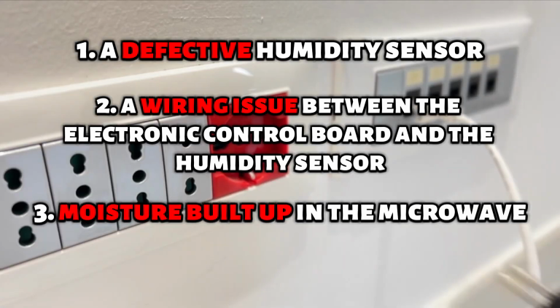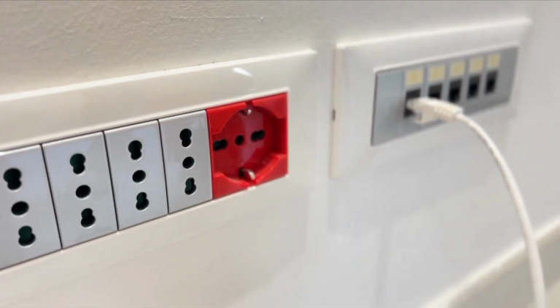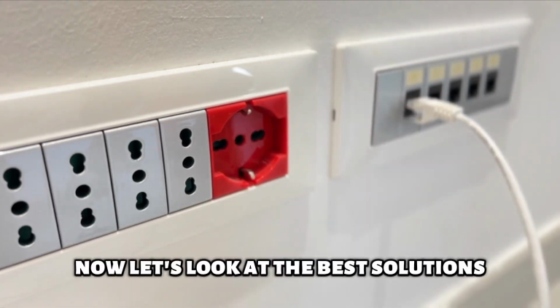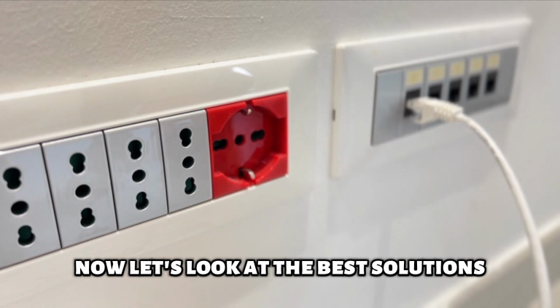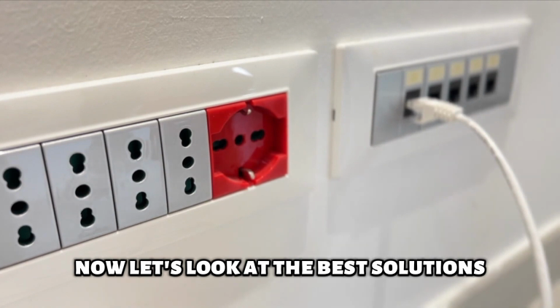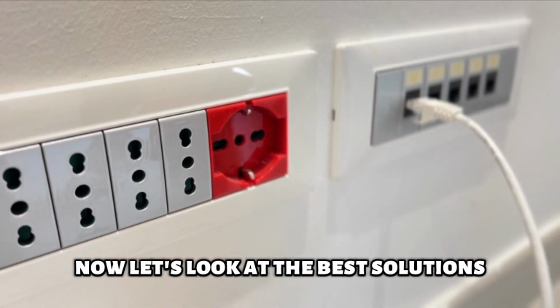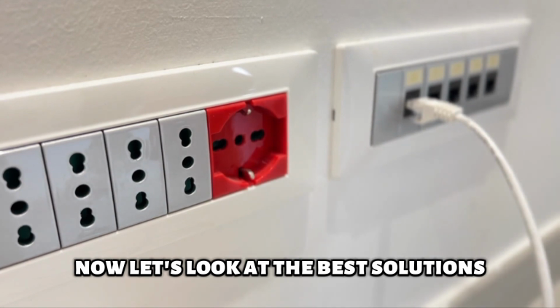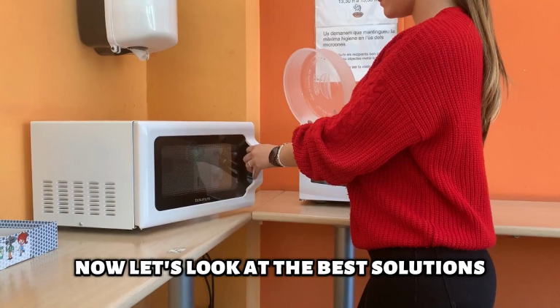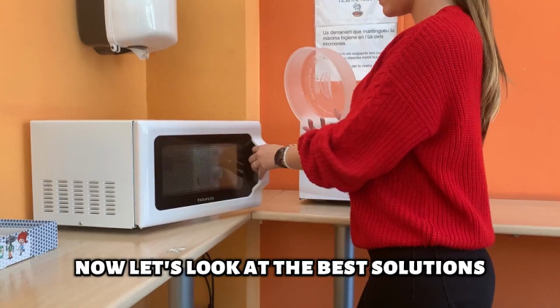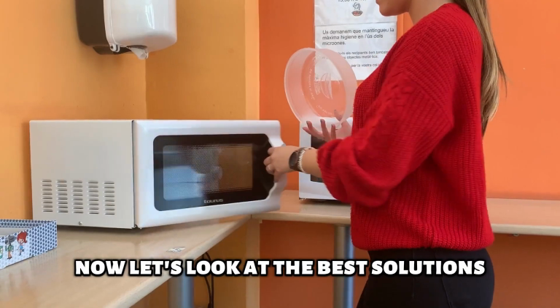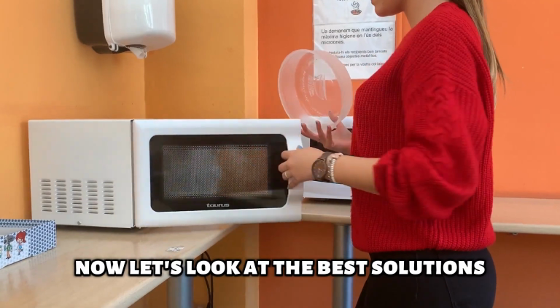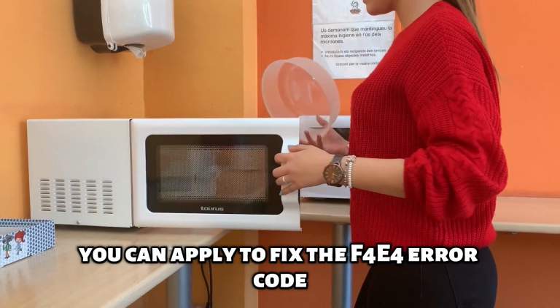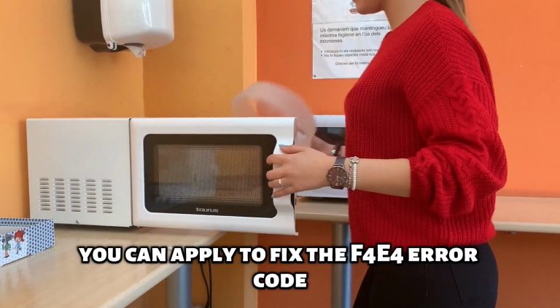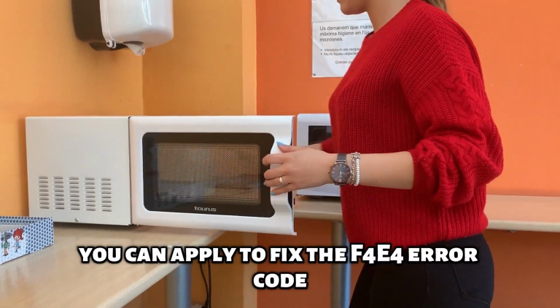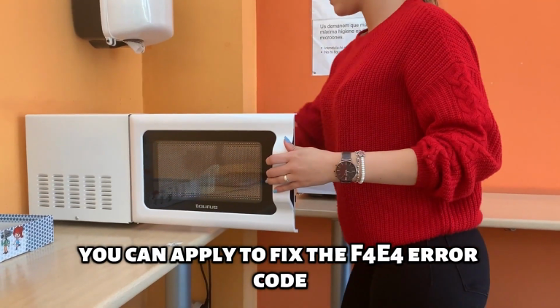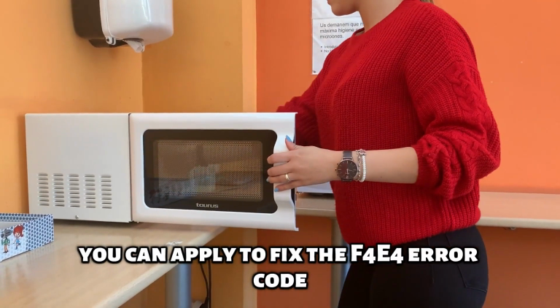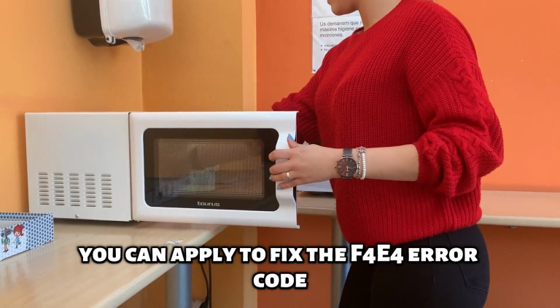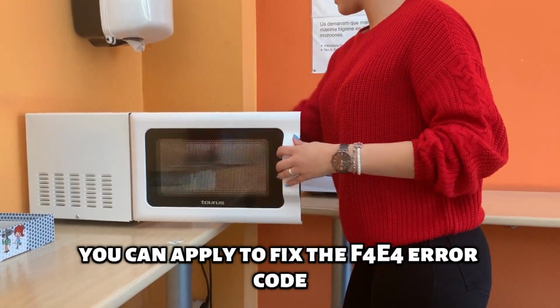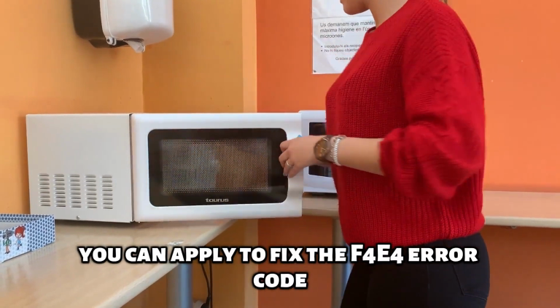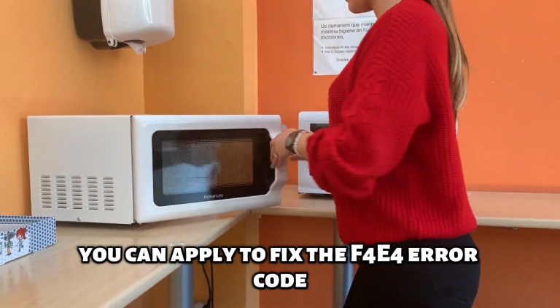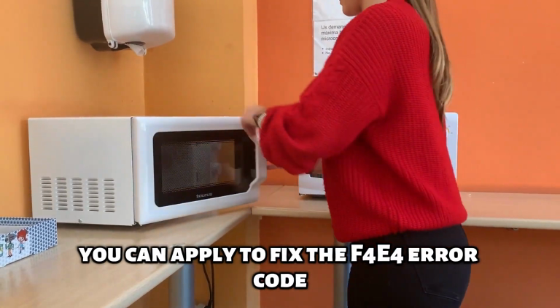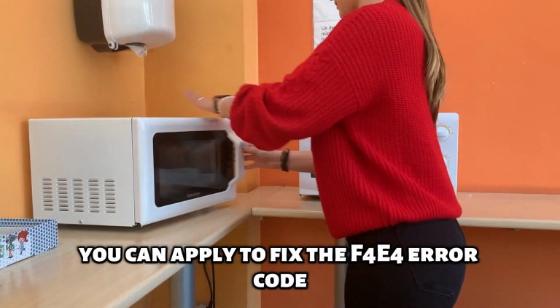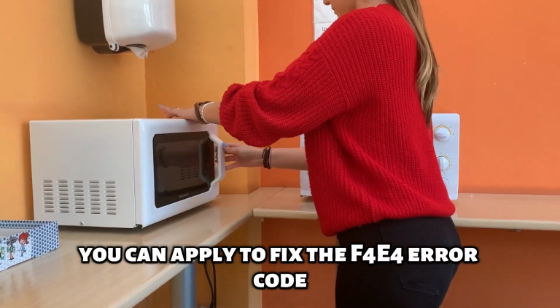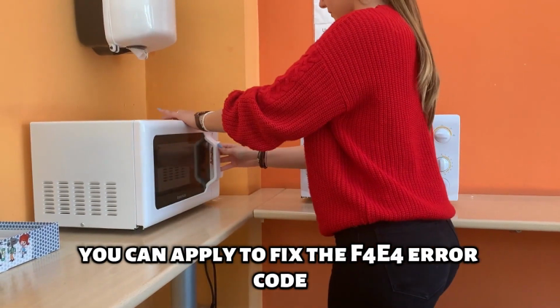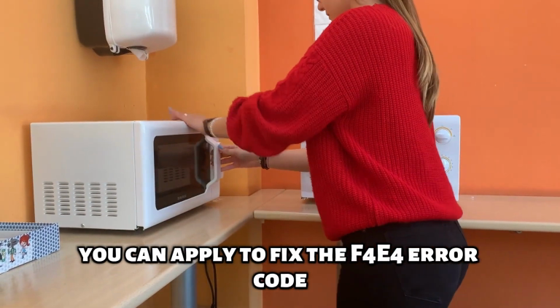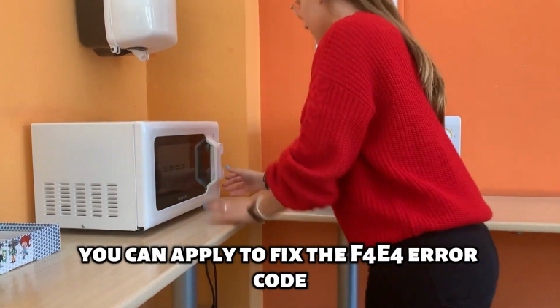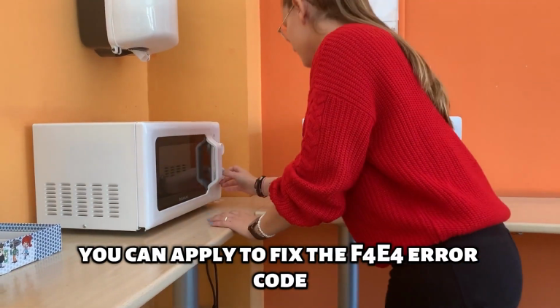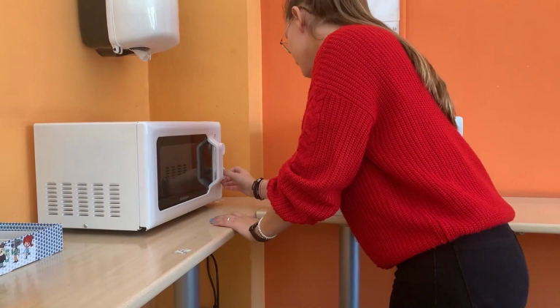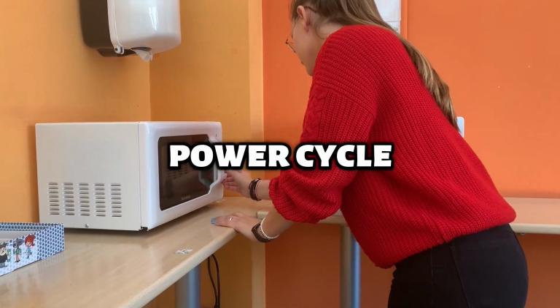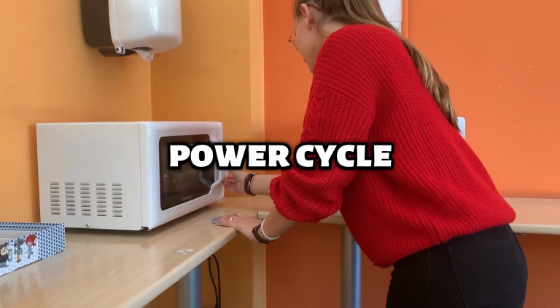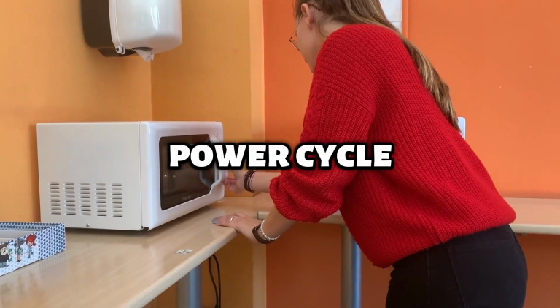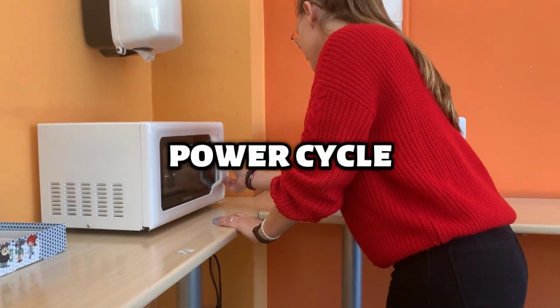Now let's look at the best solutions you can apply to fix the F4E4 error code. Power cycle.